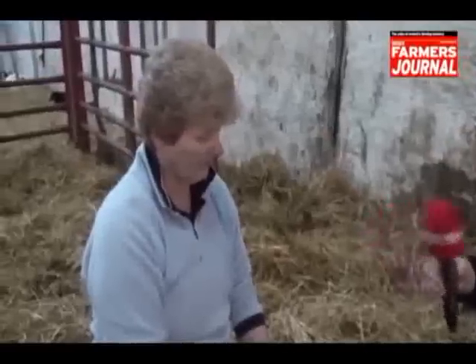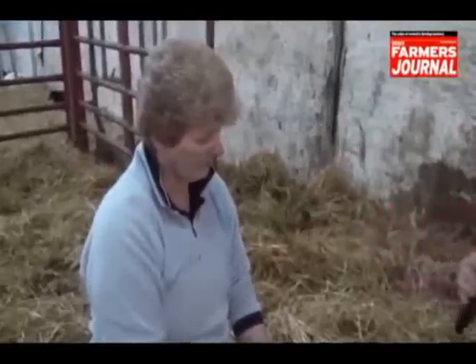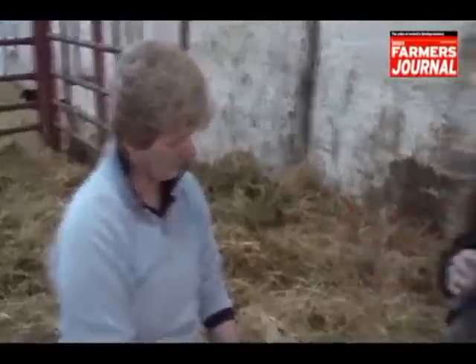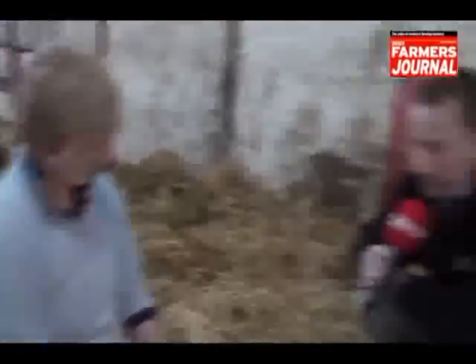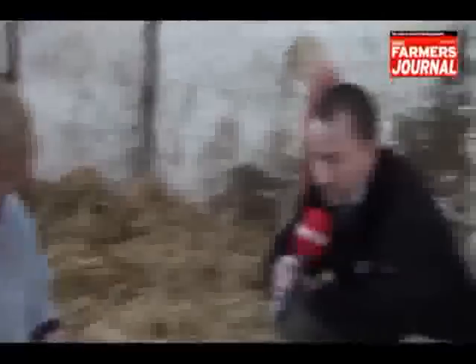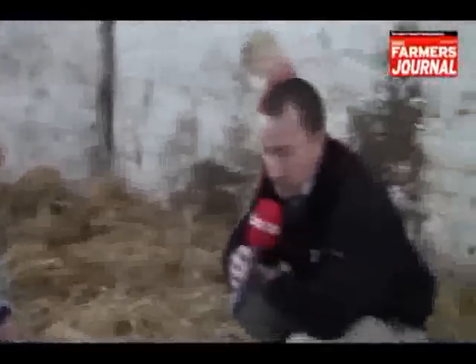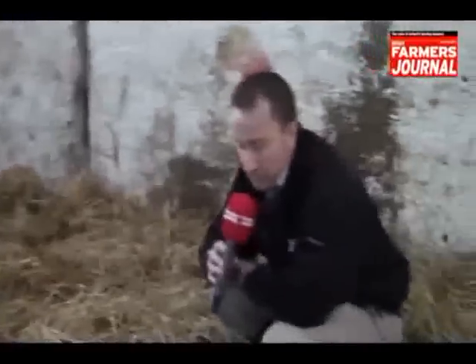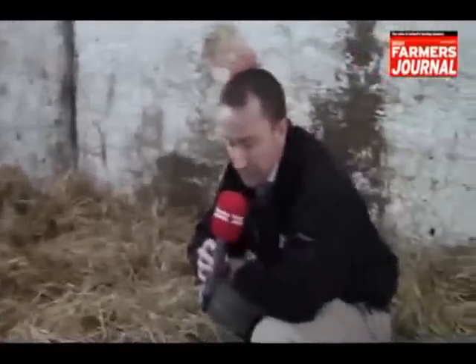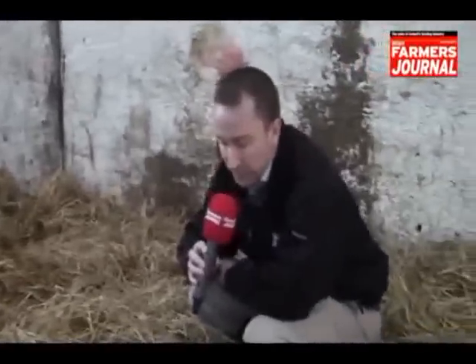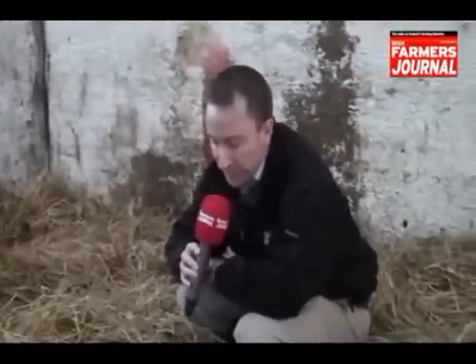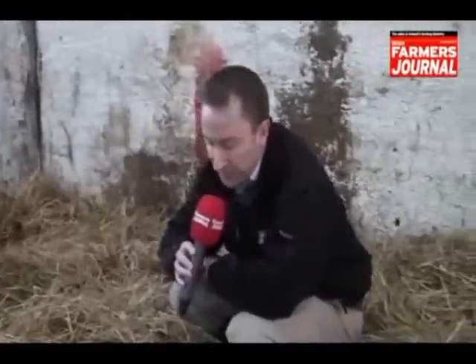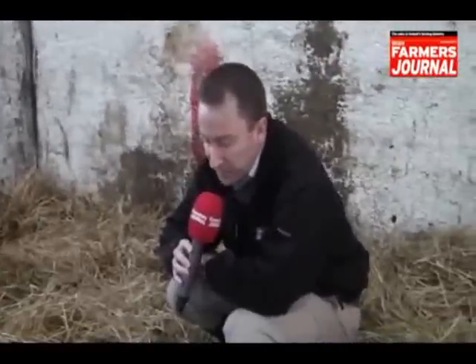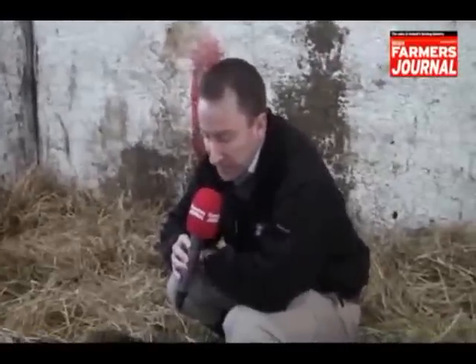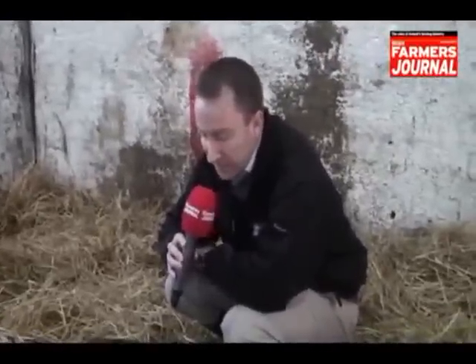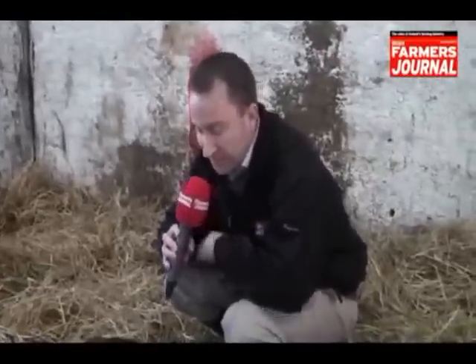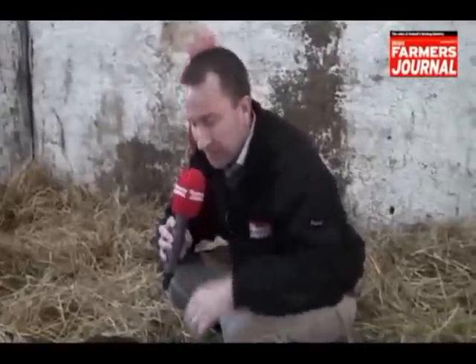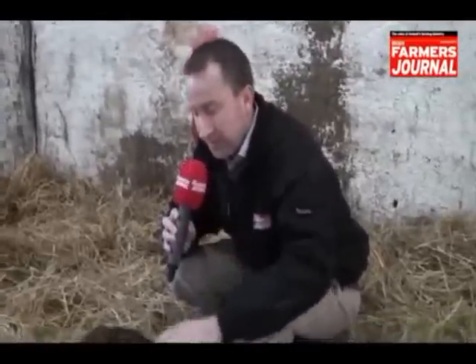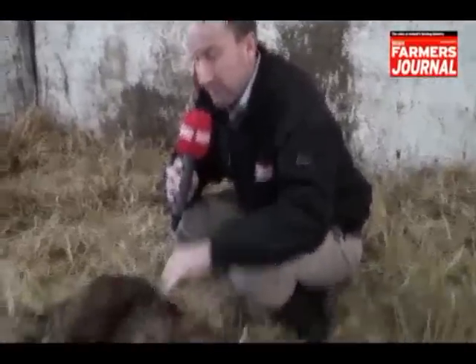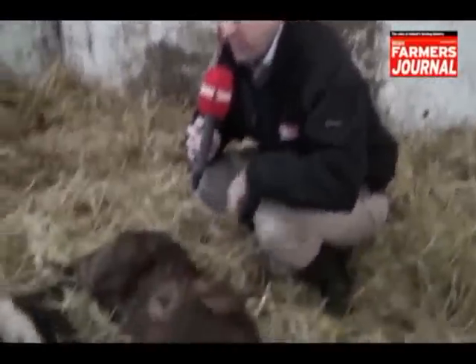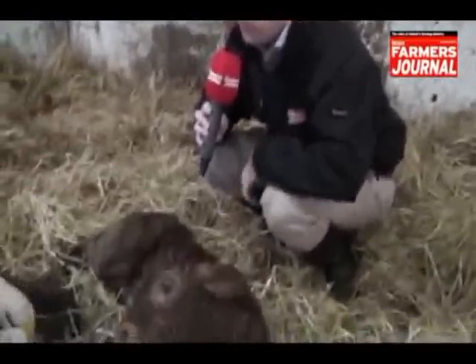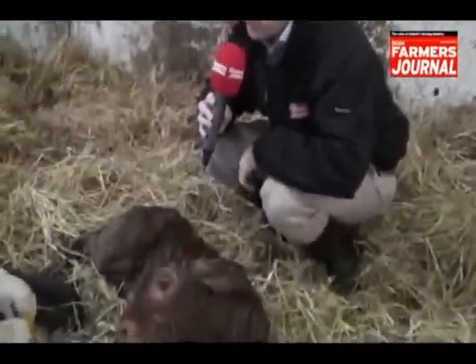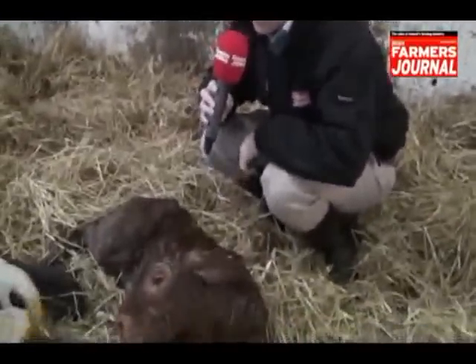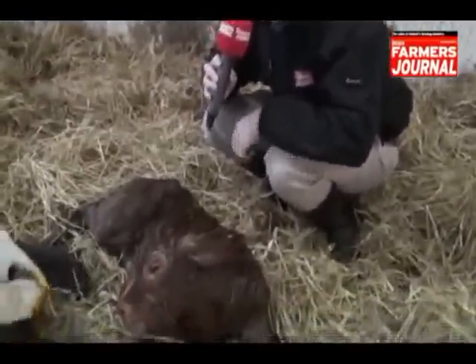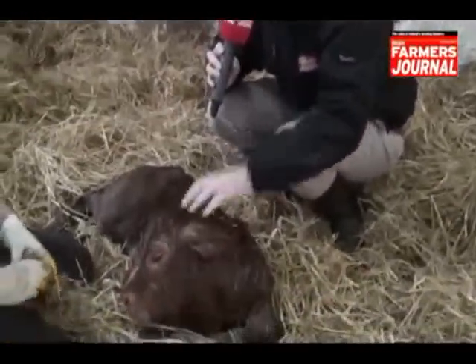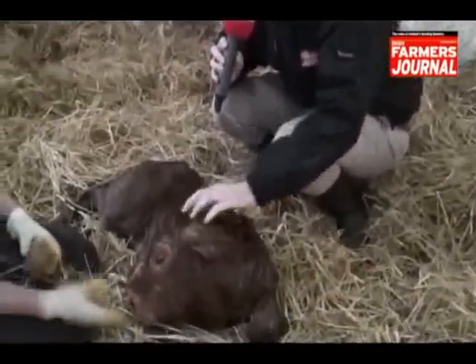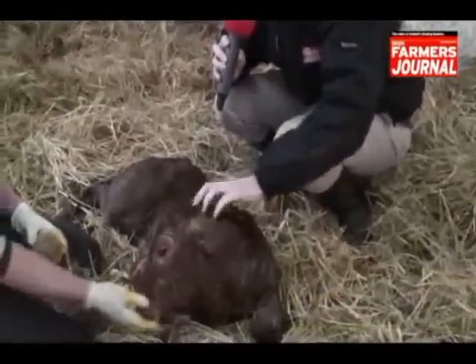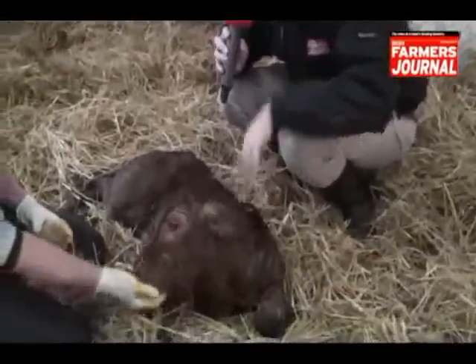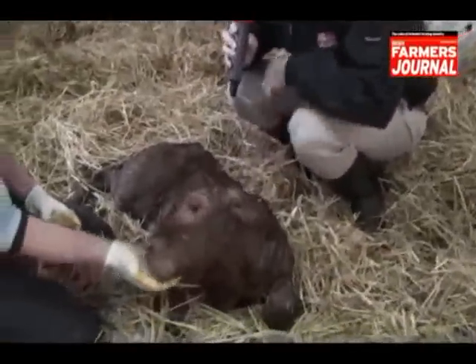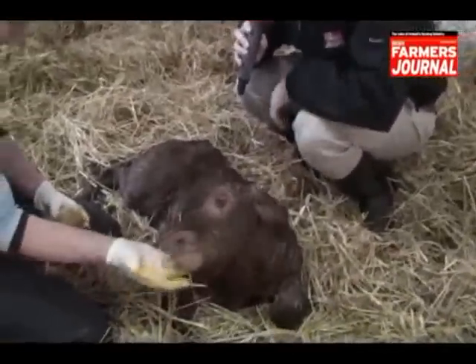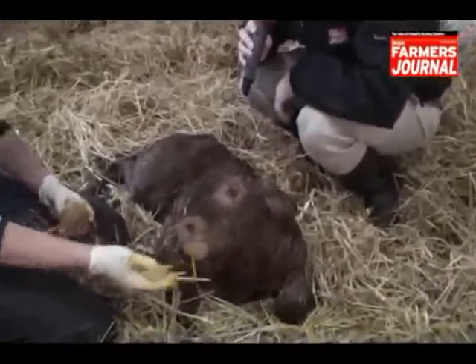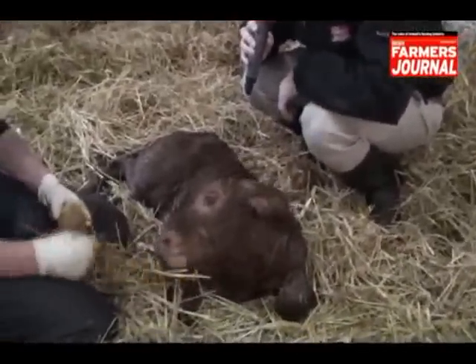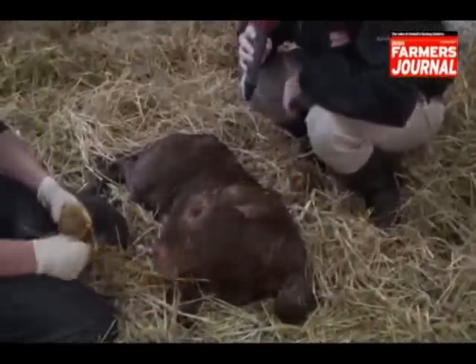We're going to let you be now to get the colostrum into this guy — he's starting to look up and look healthy, so it's a good start to life. Thank you, Mary.